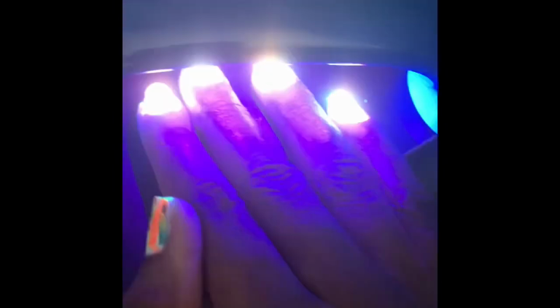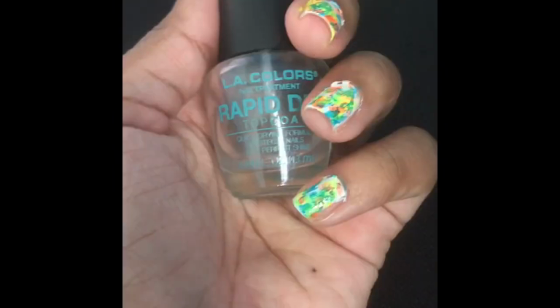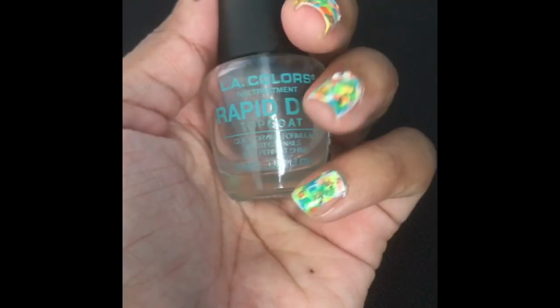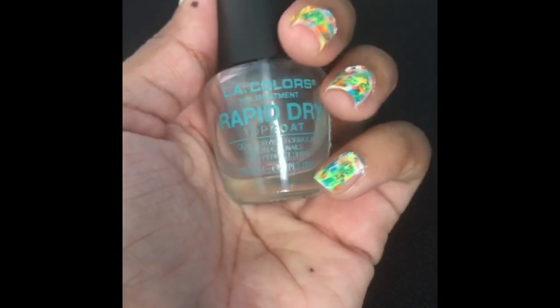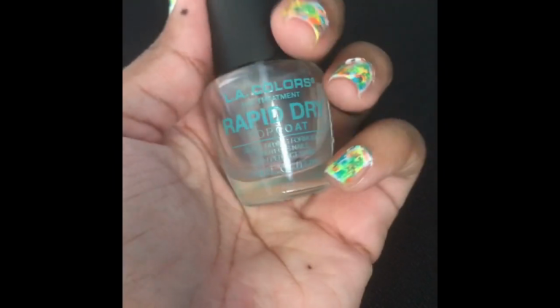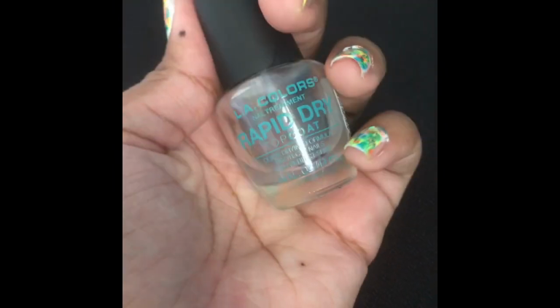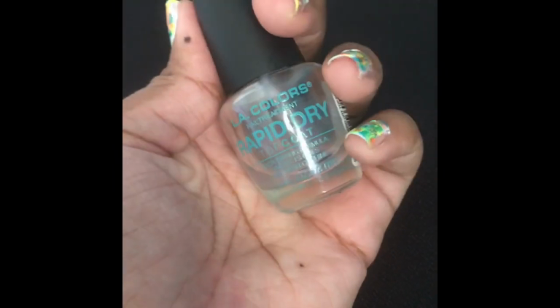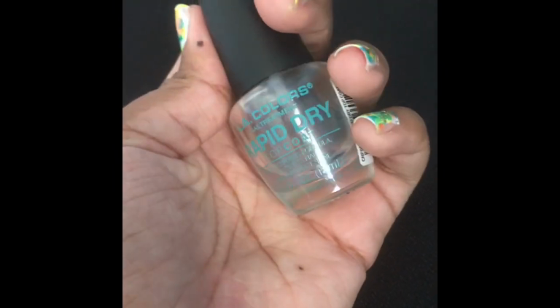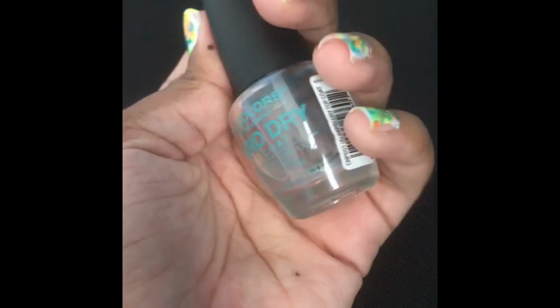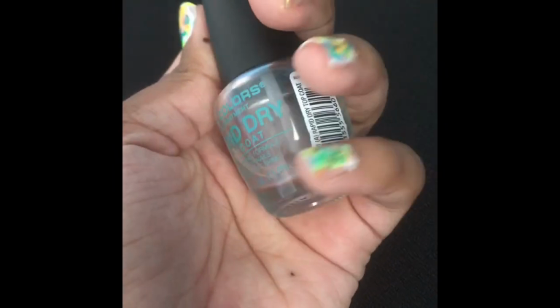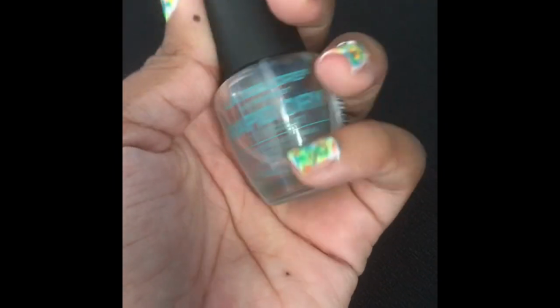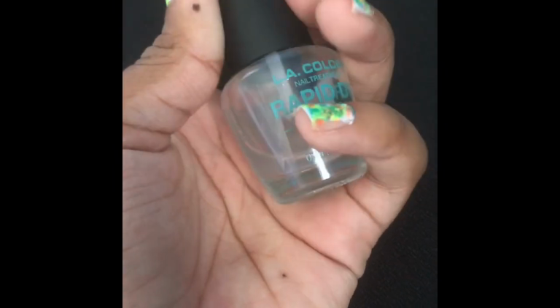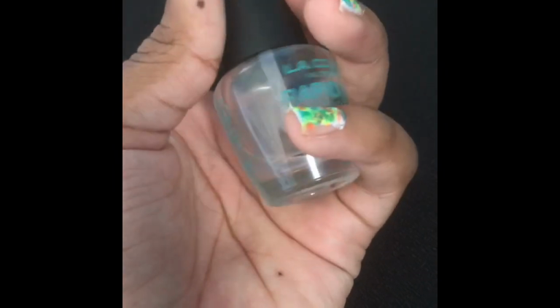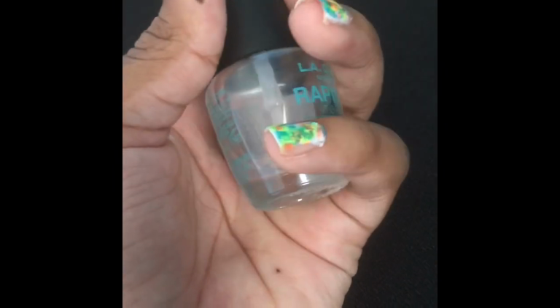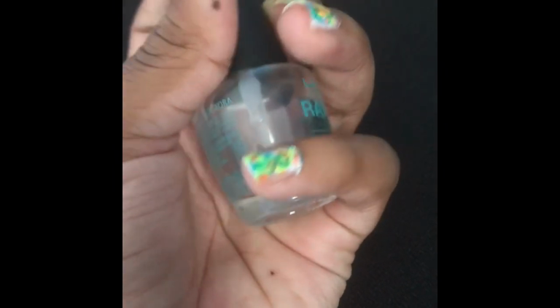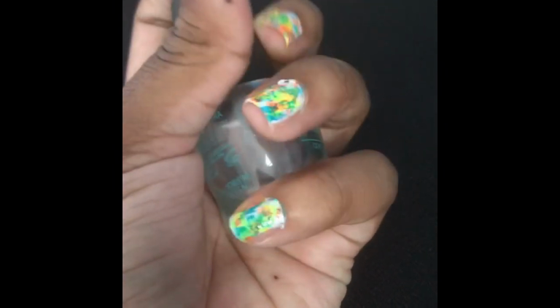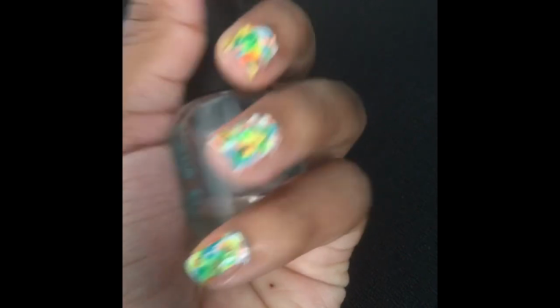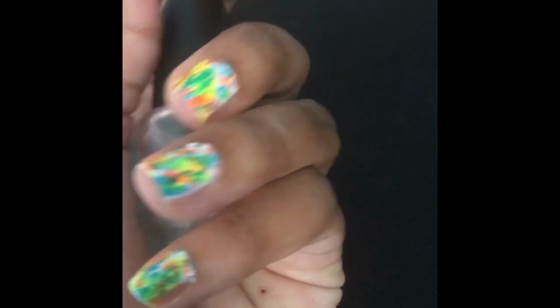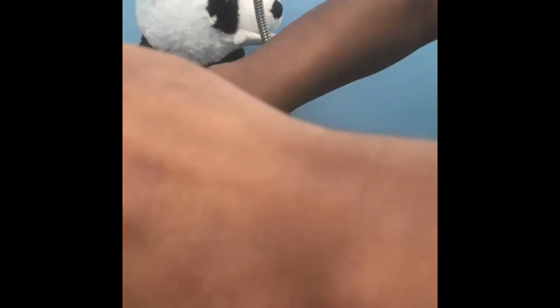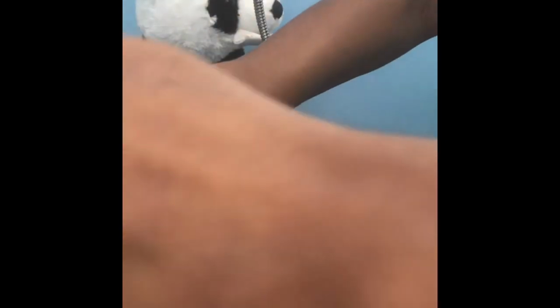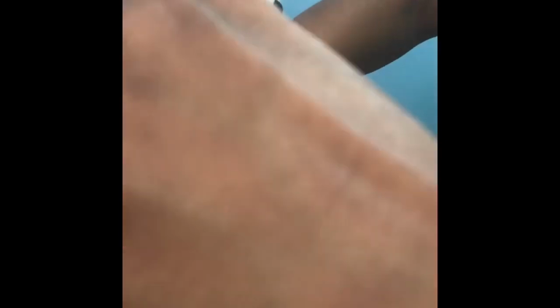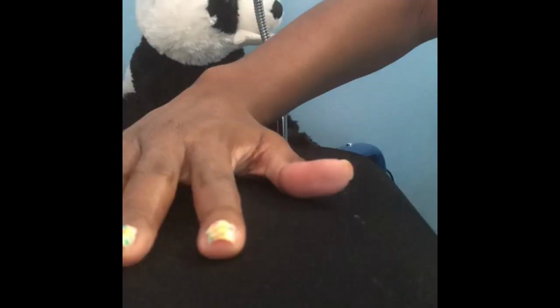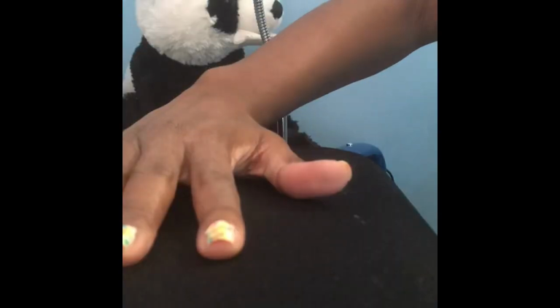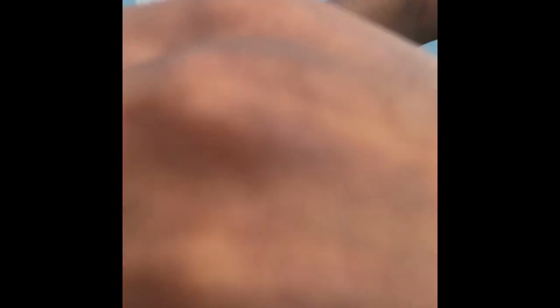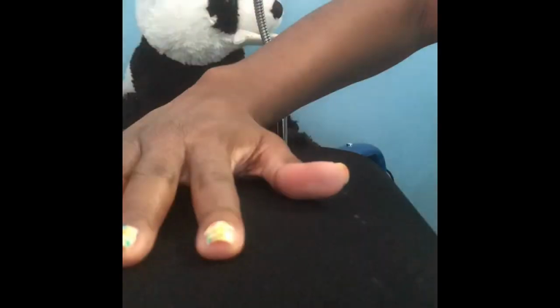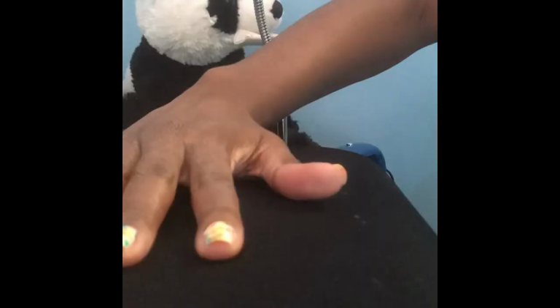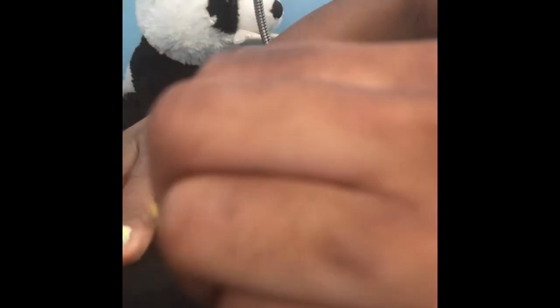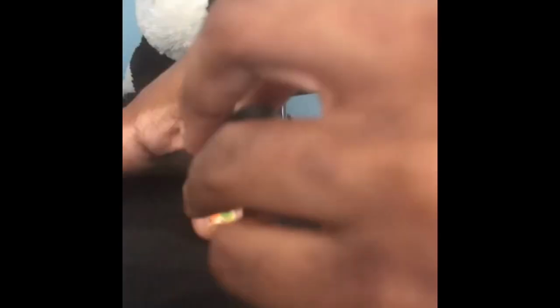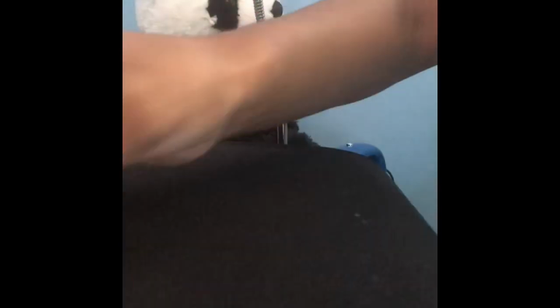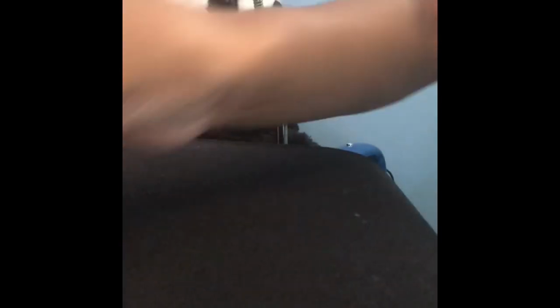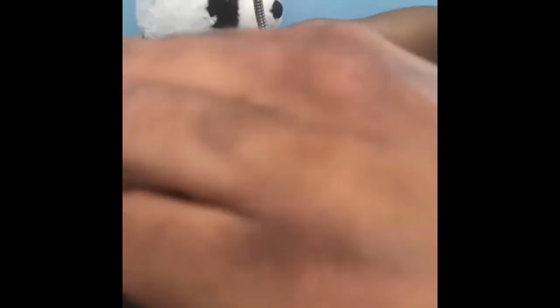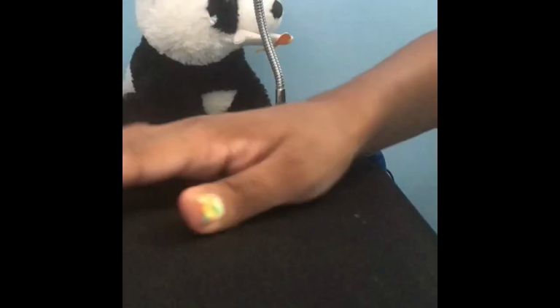Once they're finished drying, you can go ahead and add the top coat on the nail. I prefer to use two or three coats.